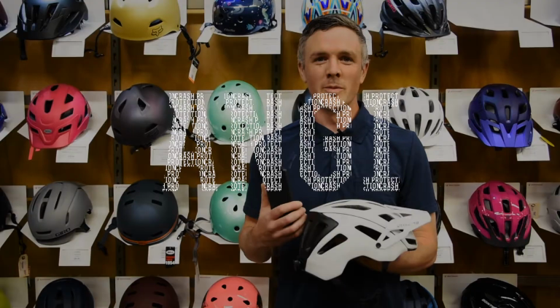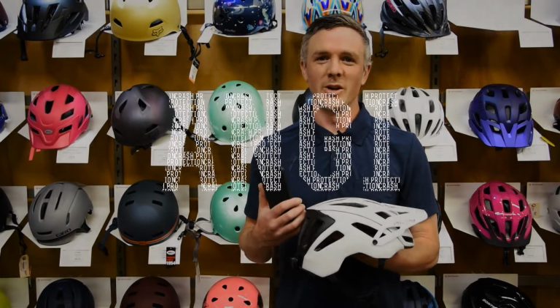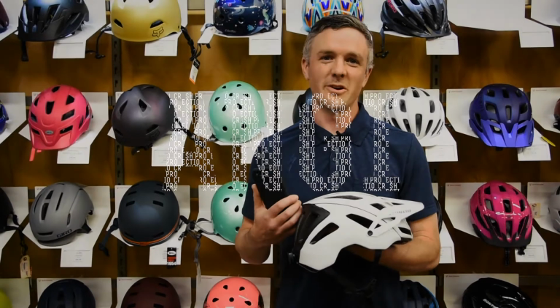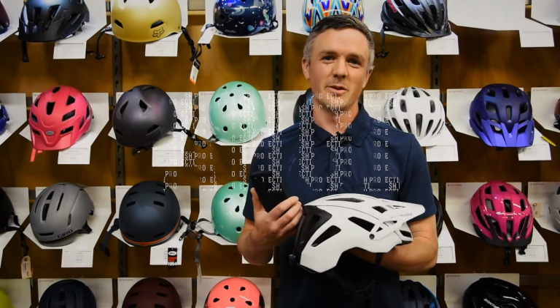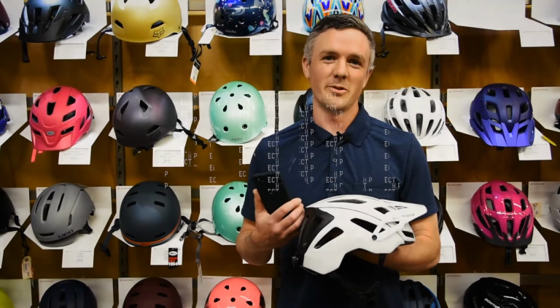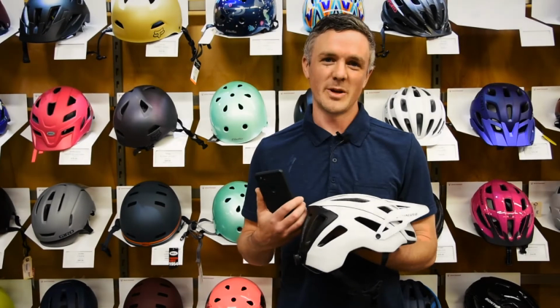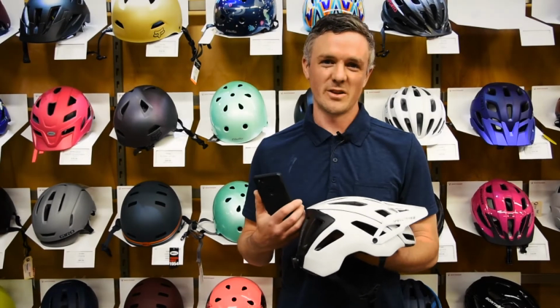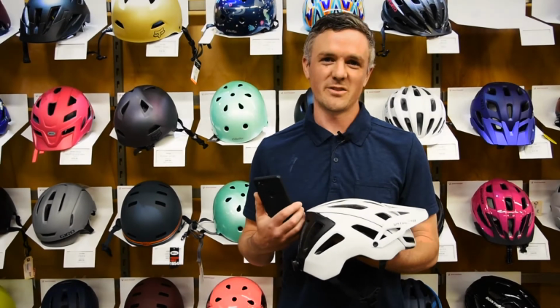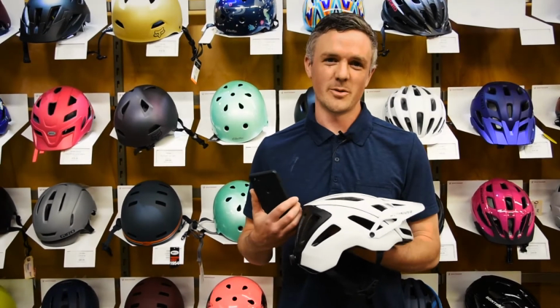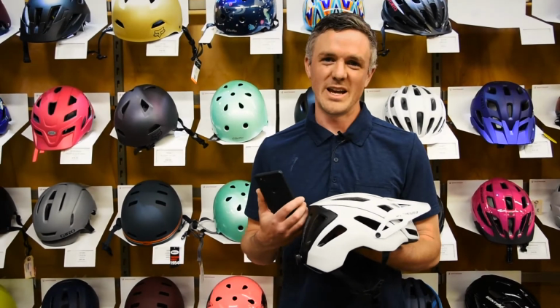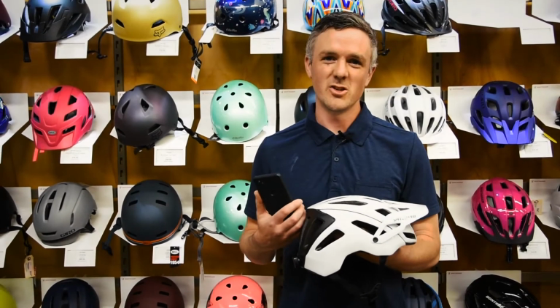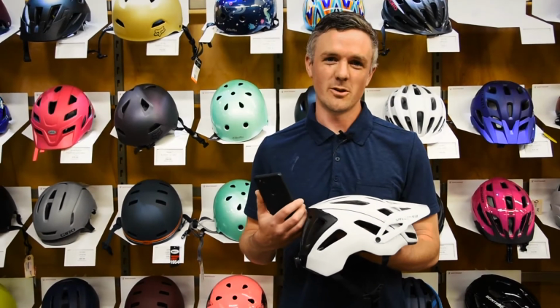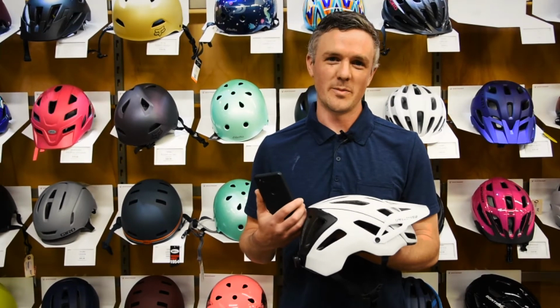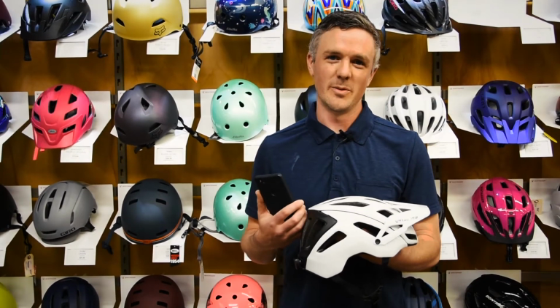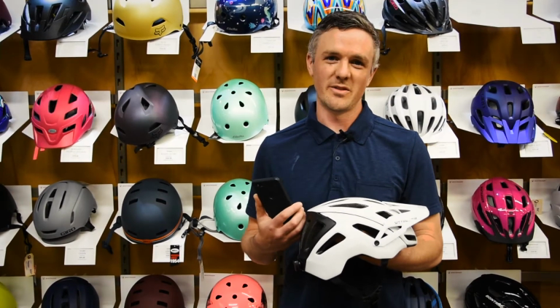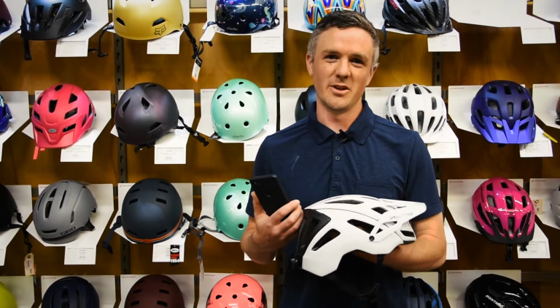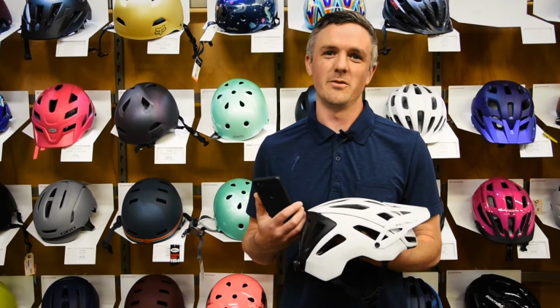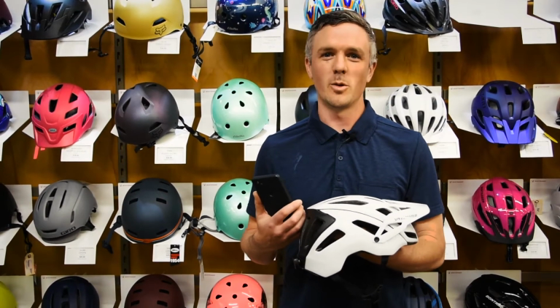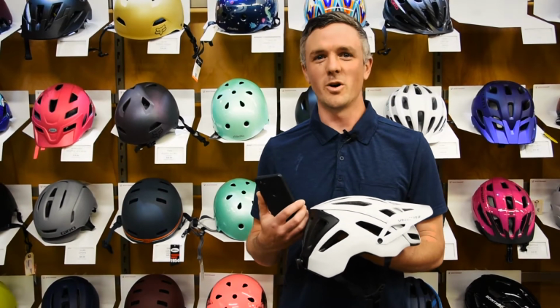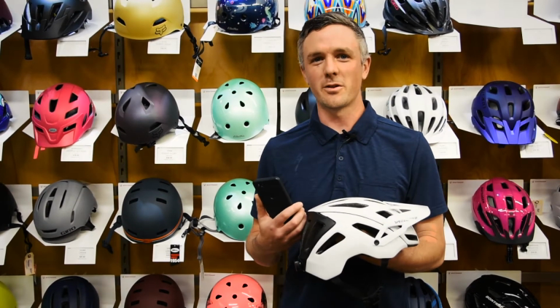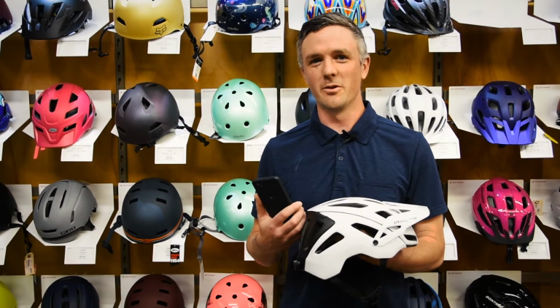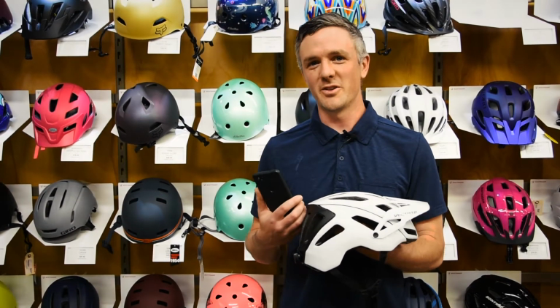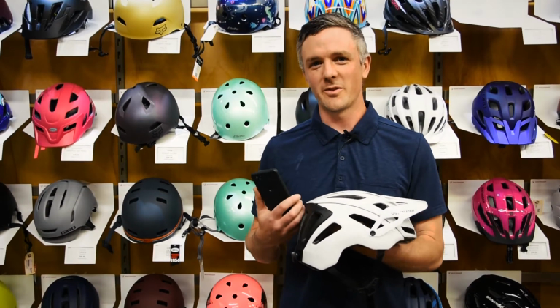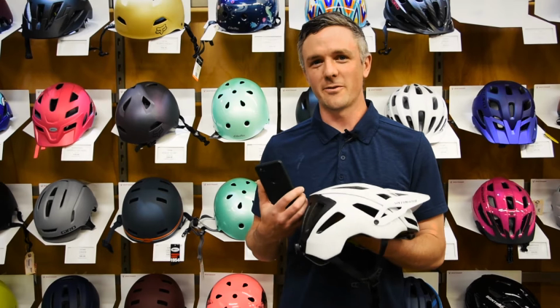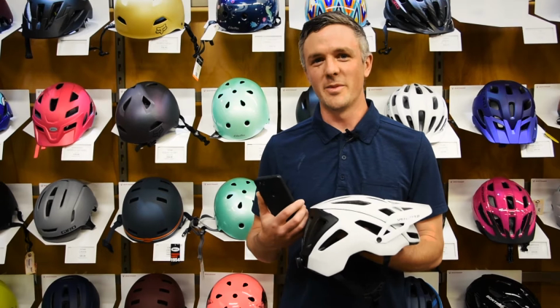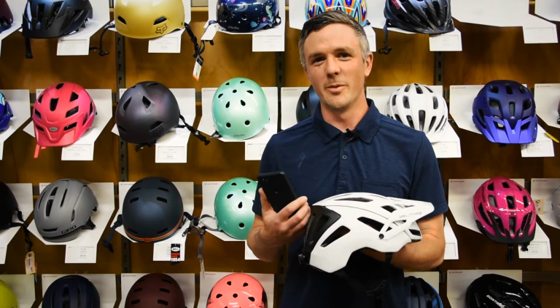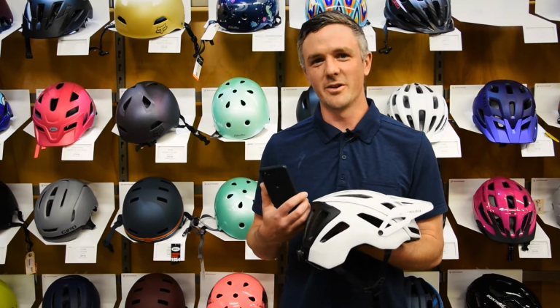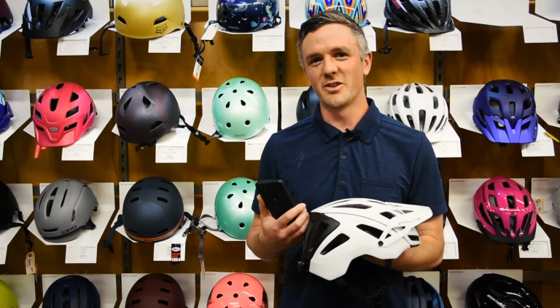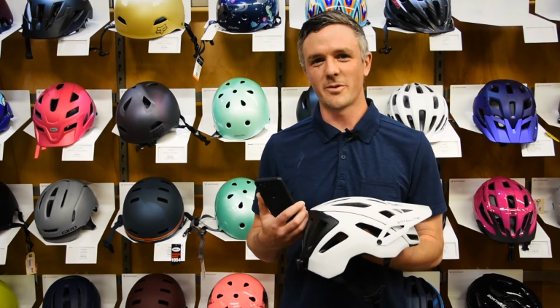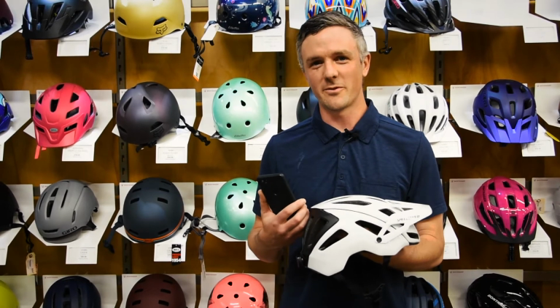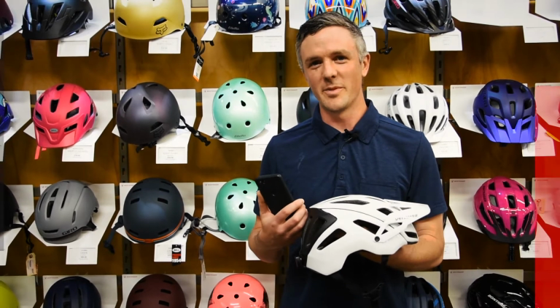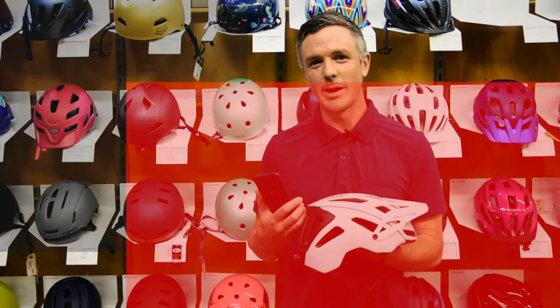My name is Carson. I'm here with Specialized to talk about ANG equipped helmets. I'm going to give you a quick walkthrough on what to expect from the helmet and what to expect from the app.